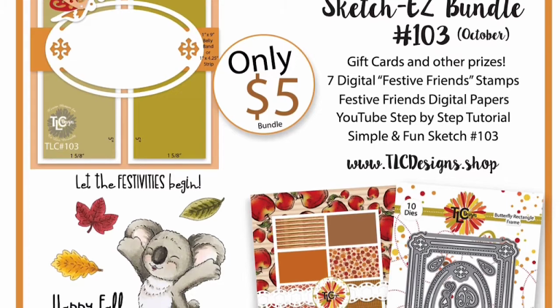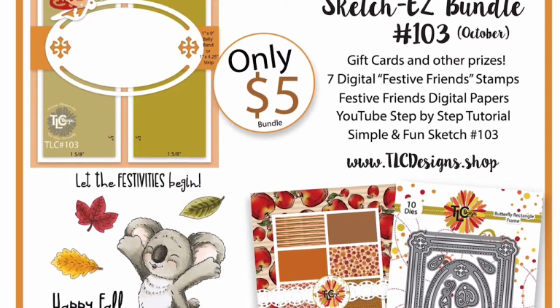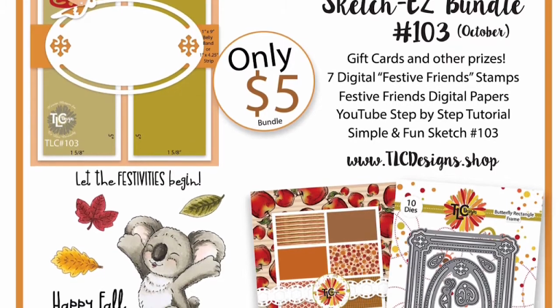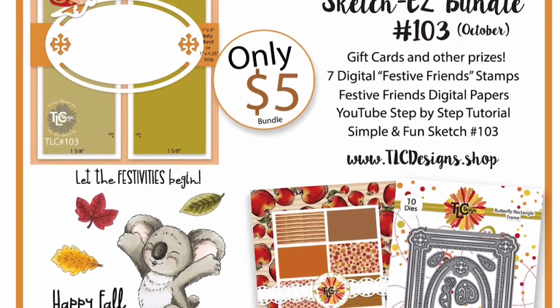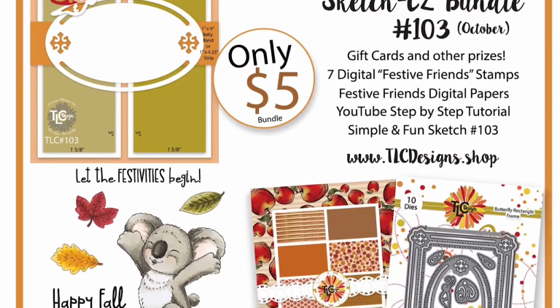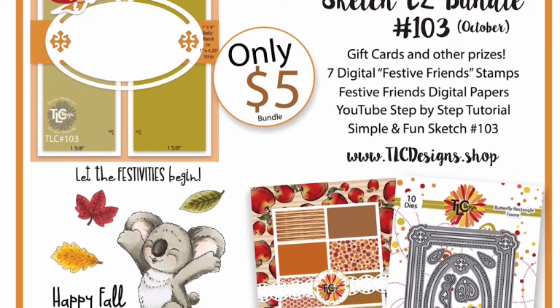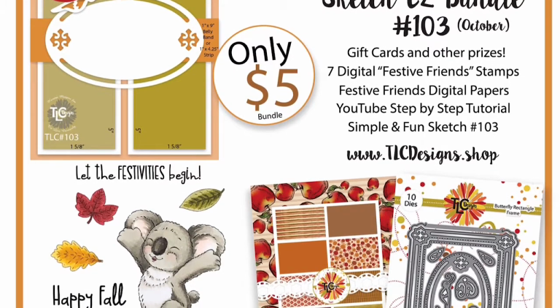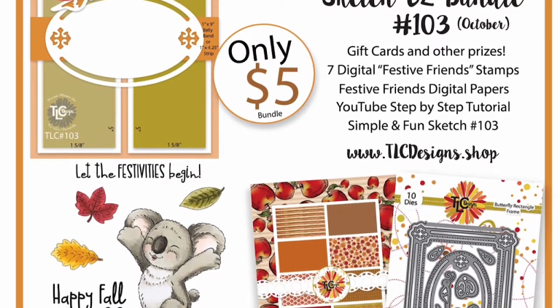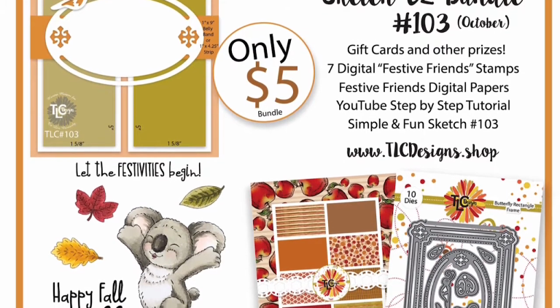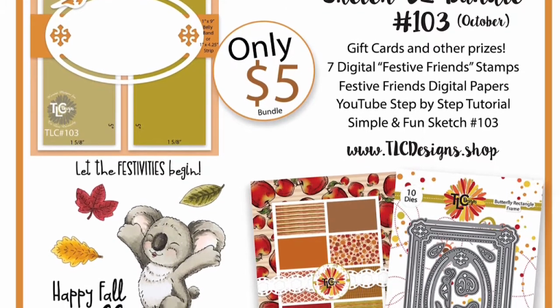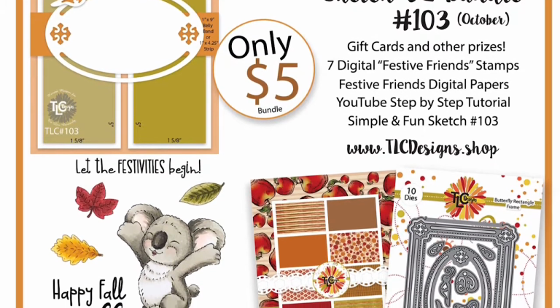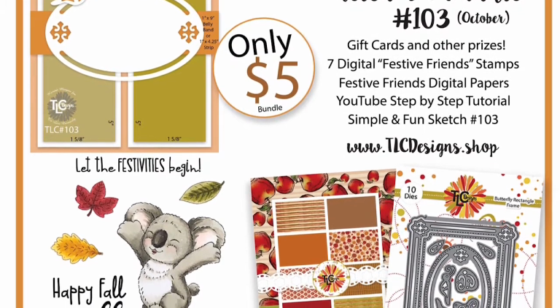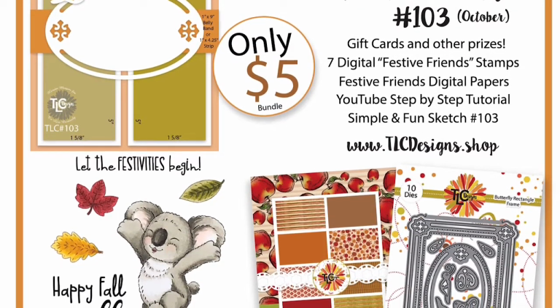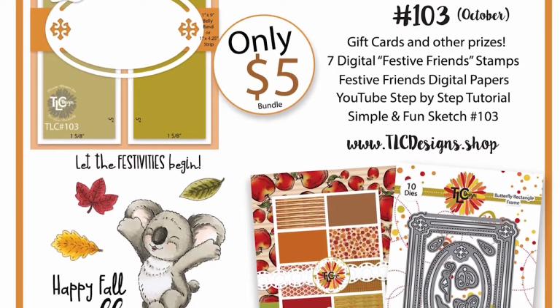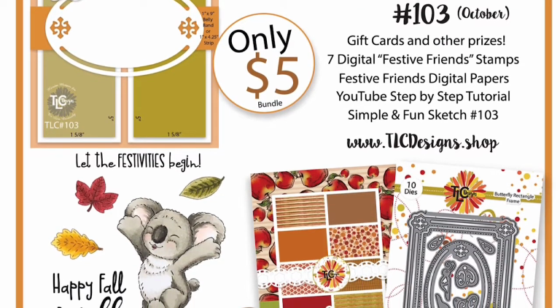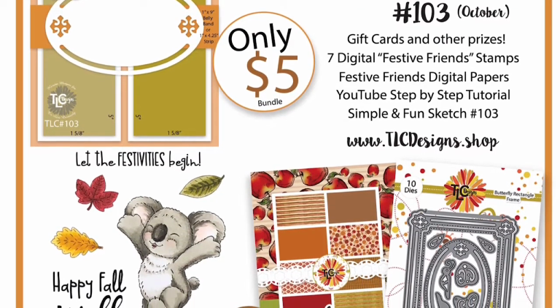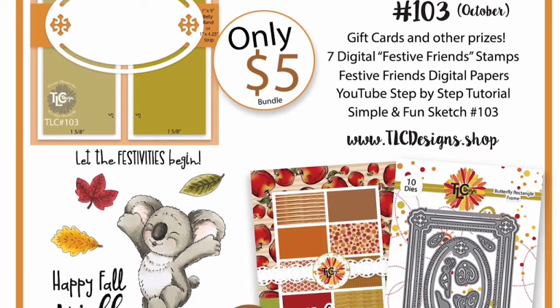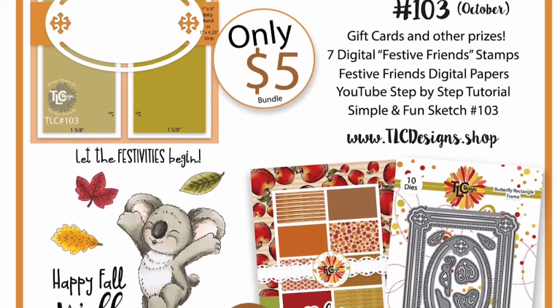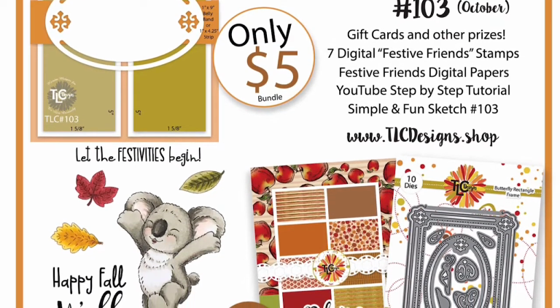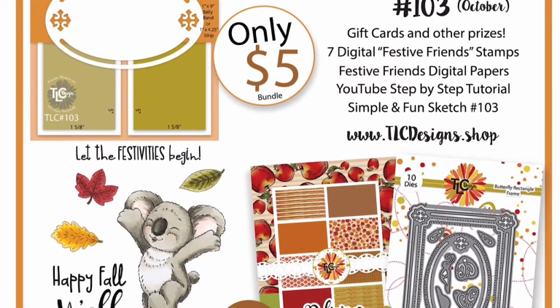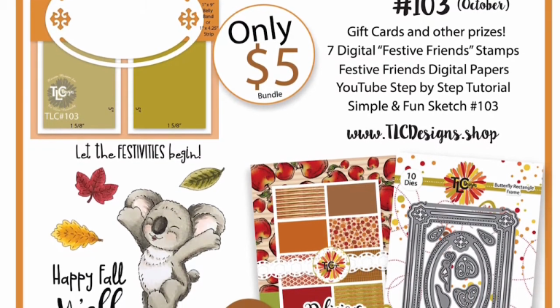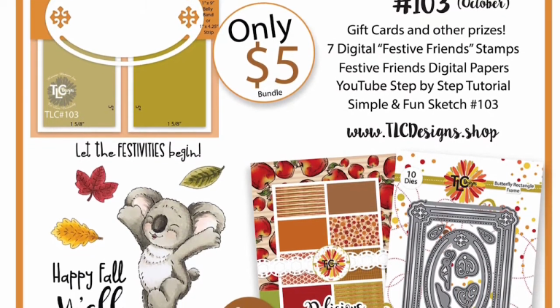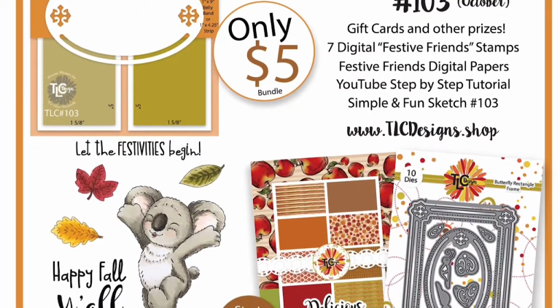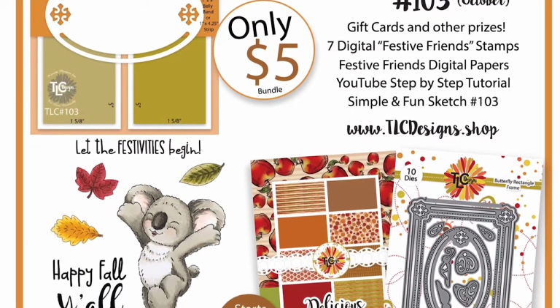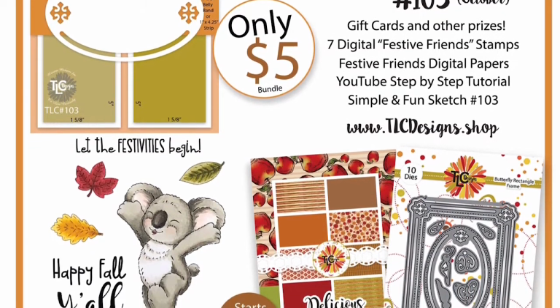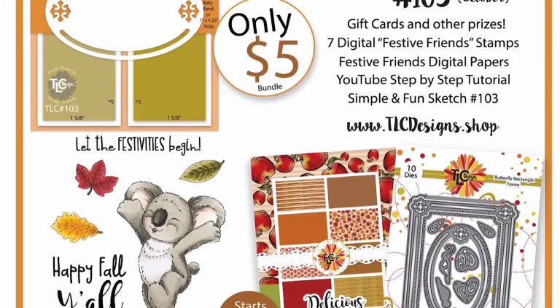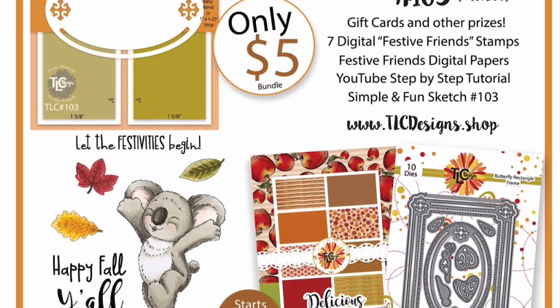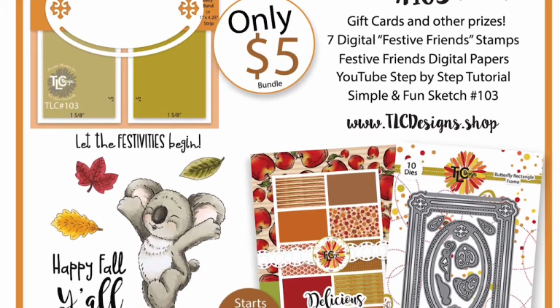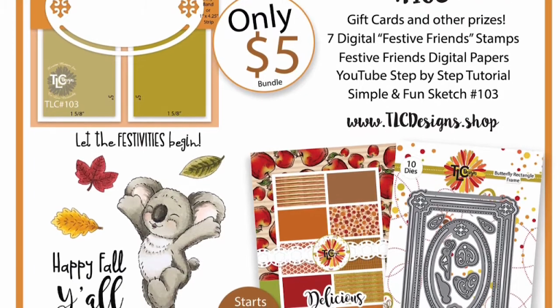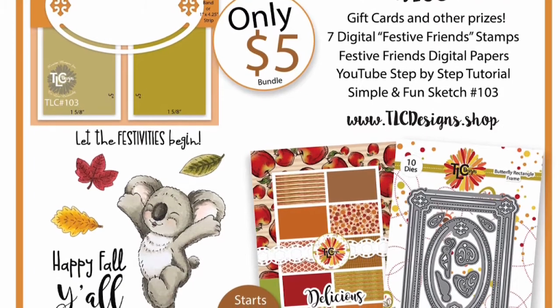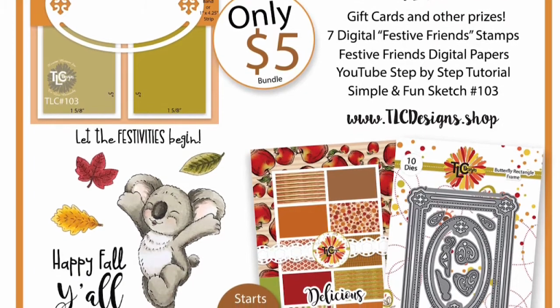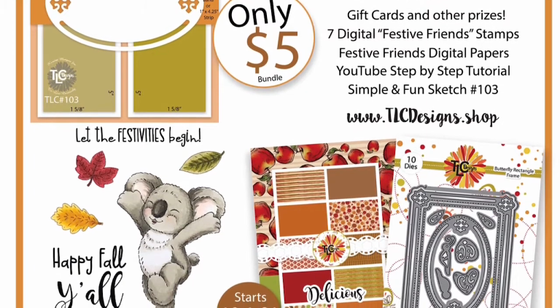Anyone can play along and enjoy the sketch, but in order to win, you must use any TLC product, including the freebies.